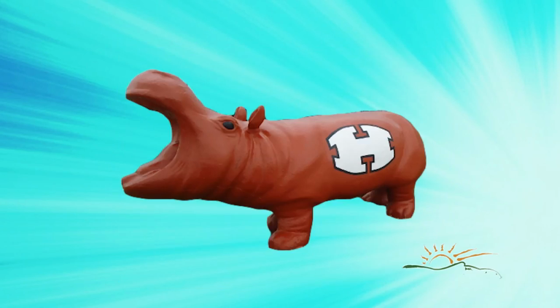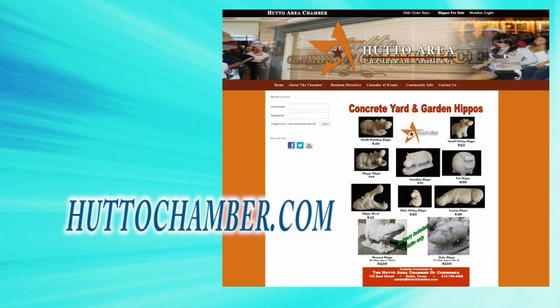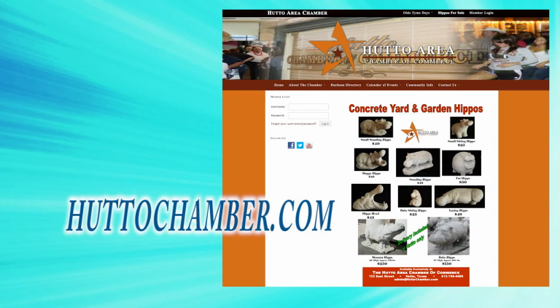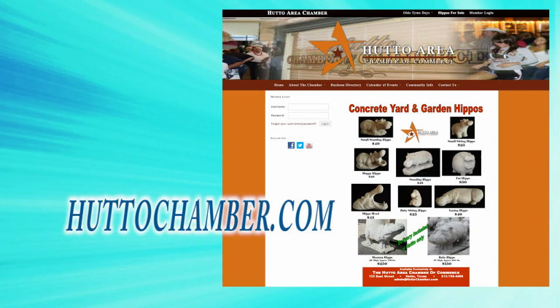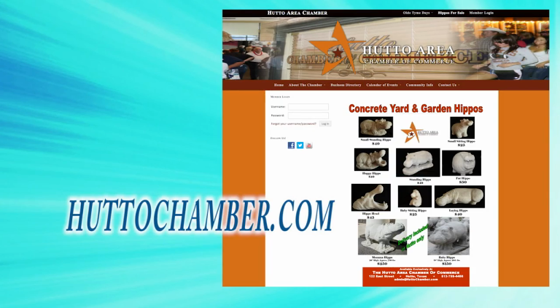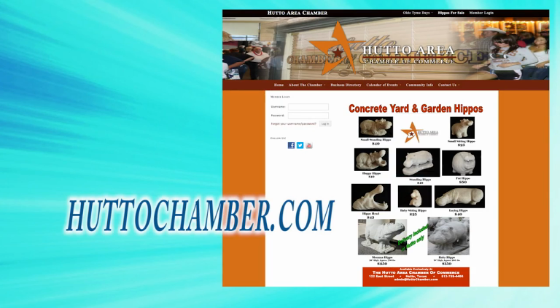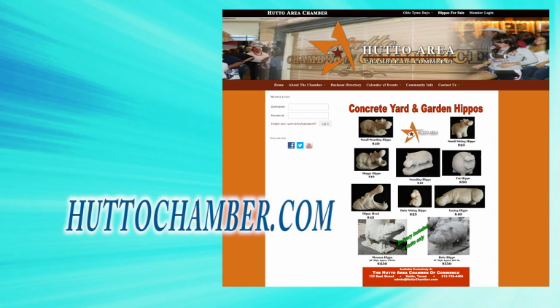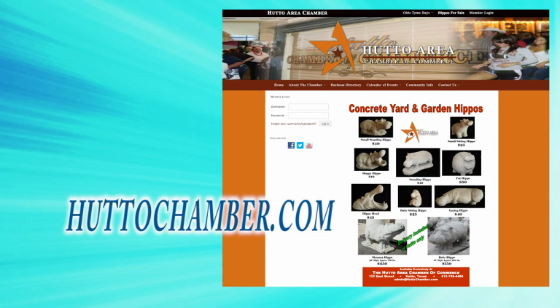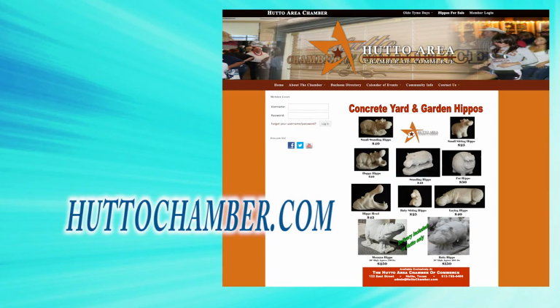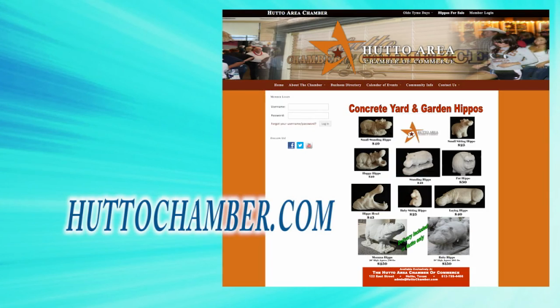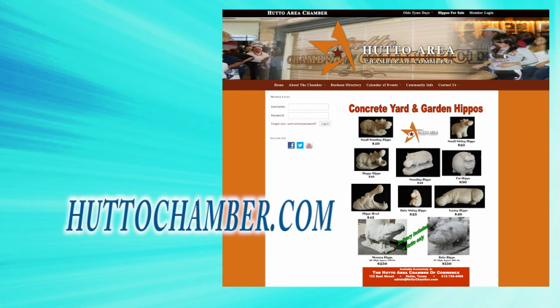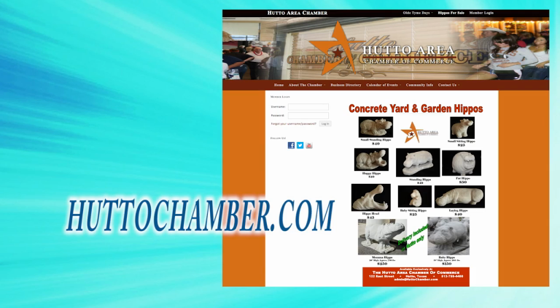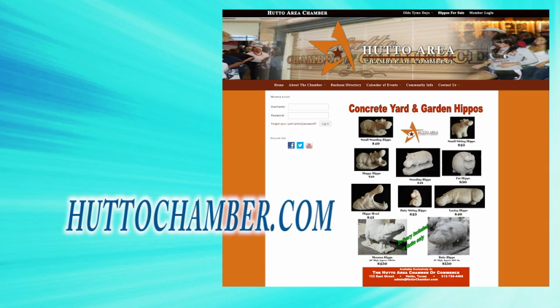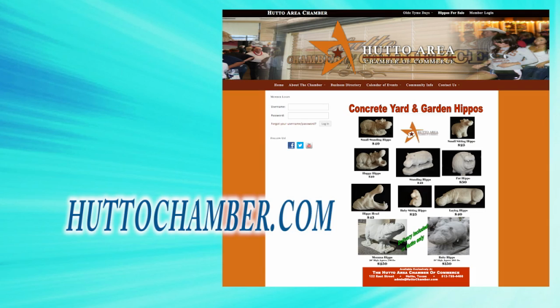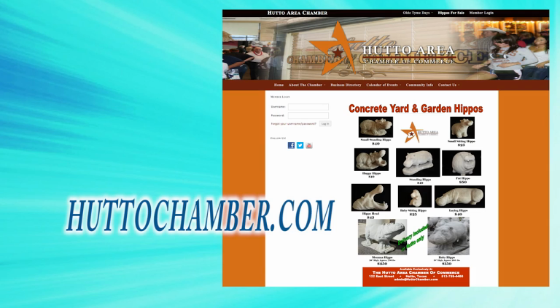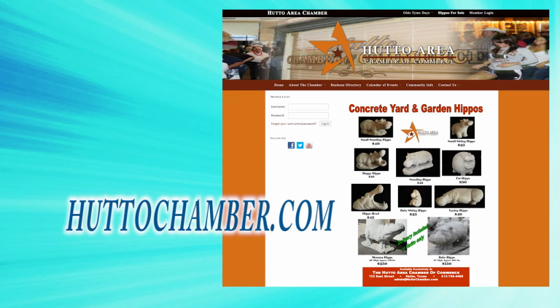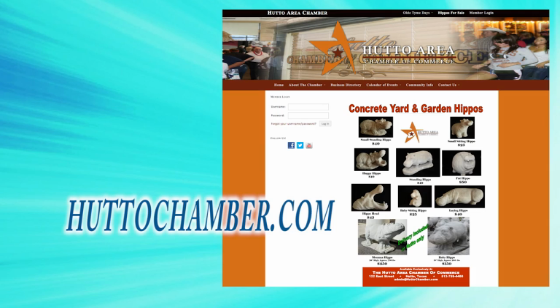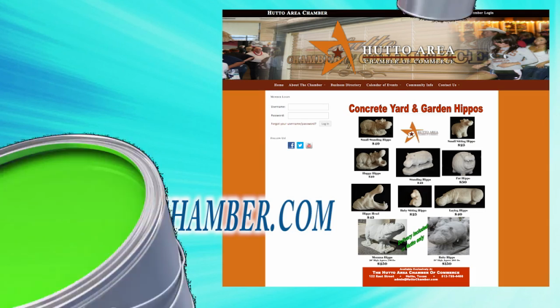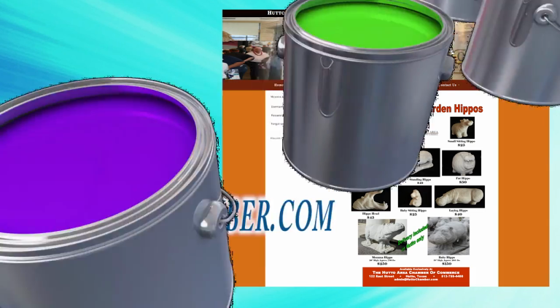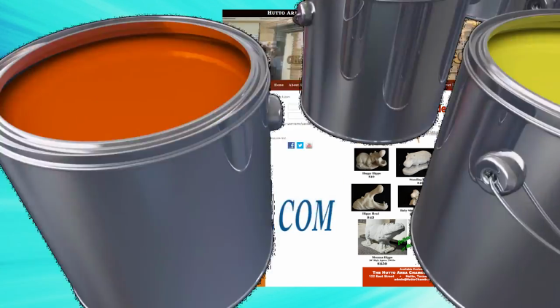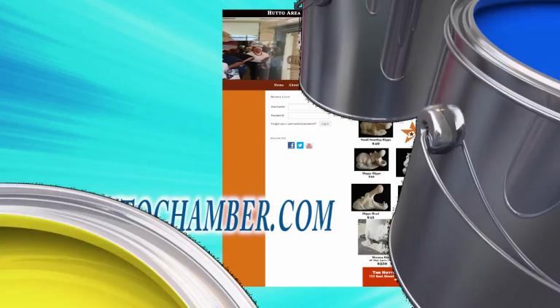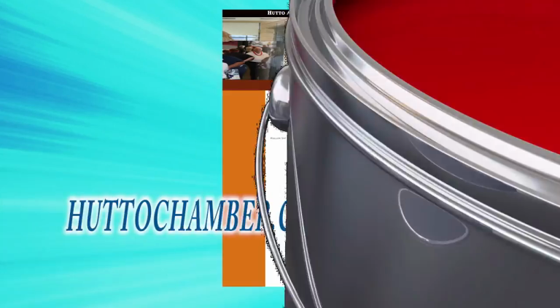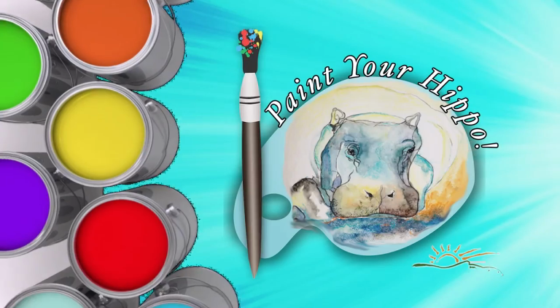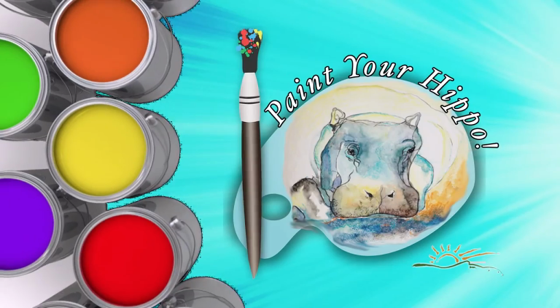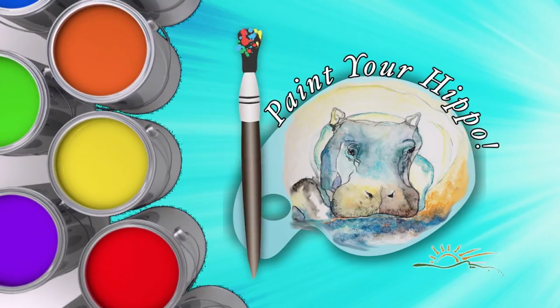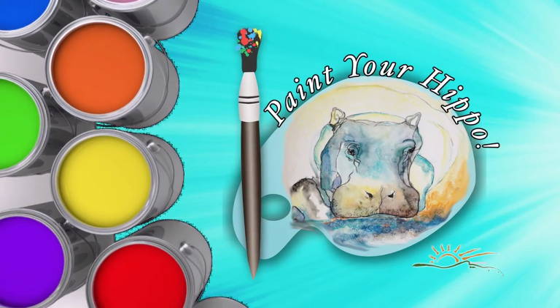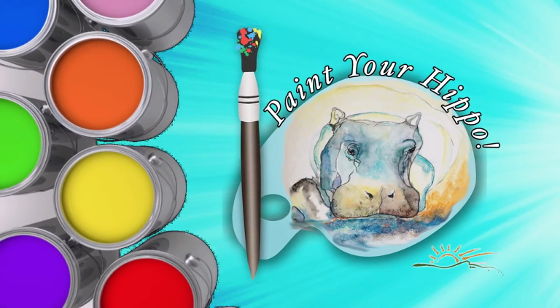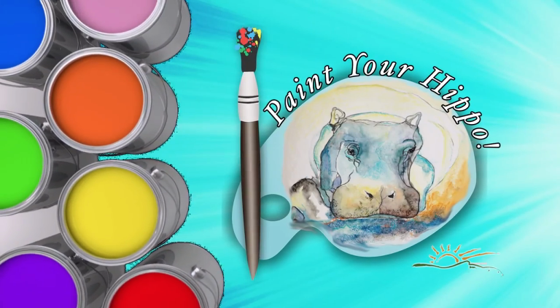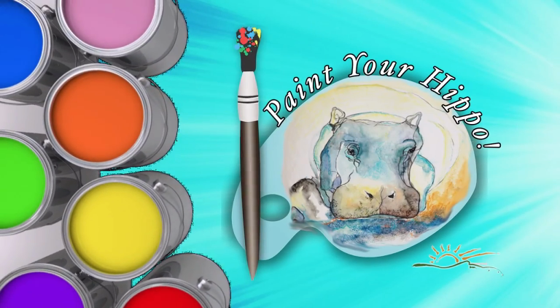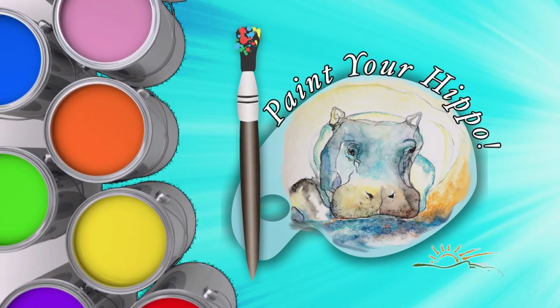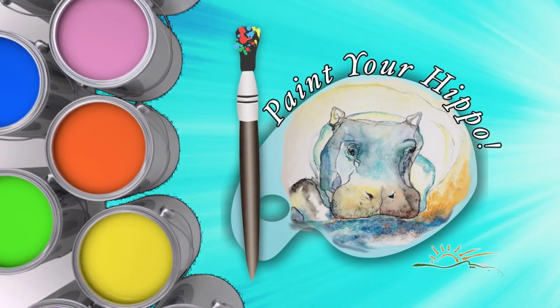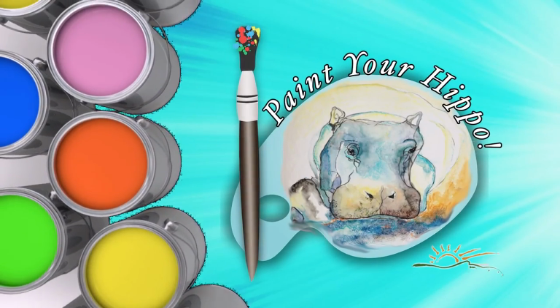Hippos are available for purchase at the Hutto Area Chamber of Commerce. And don't forget the most important thing: have fun!